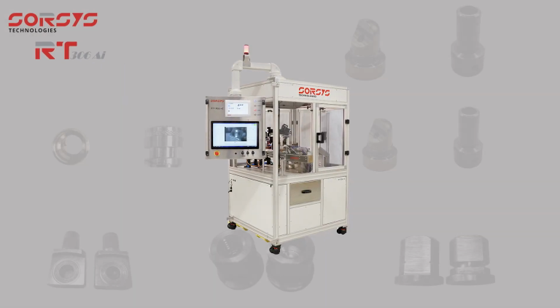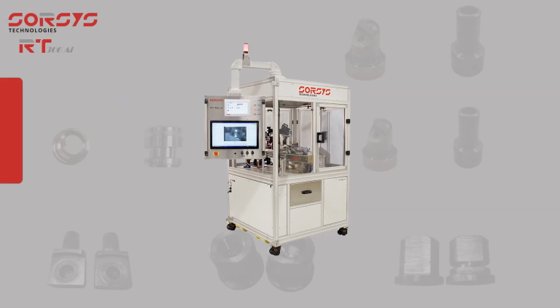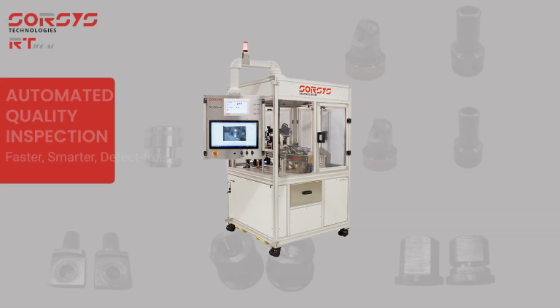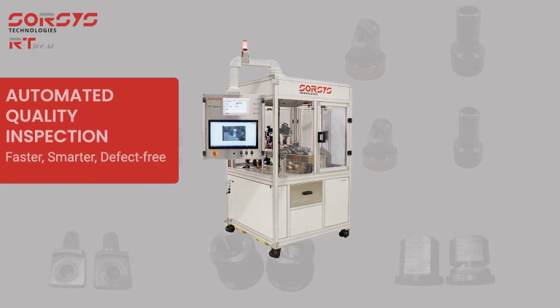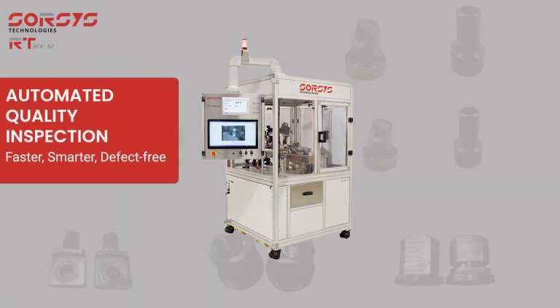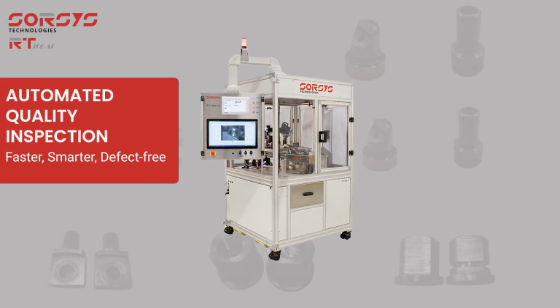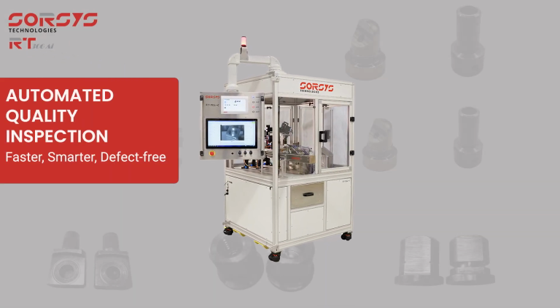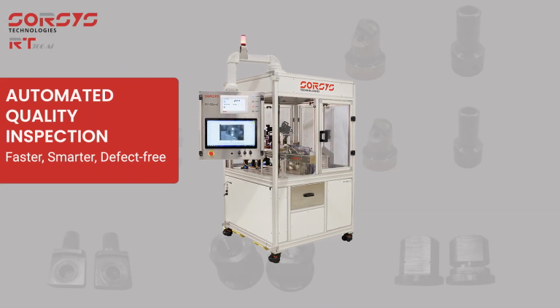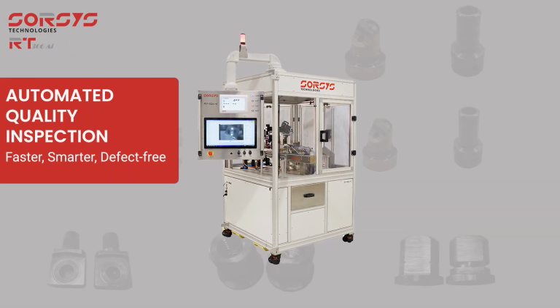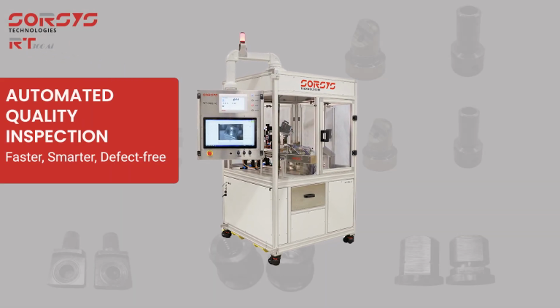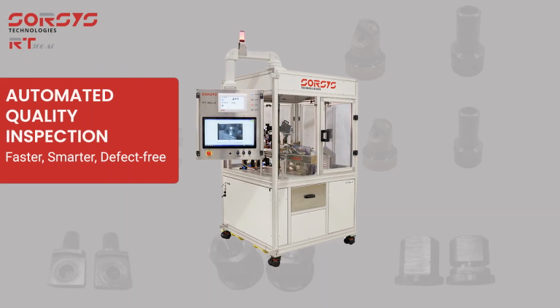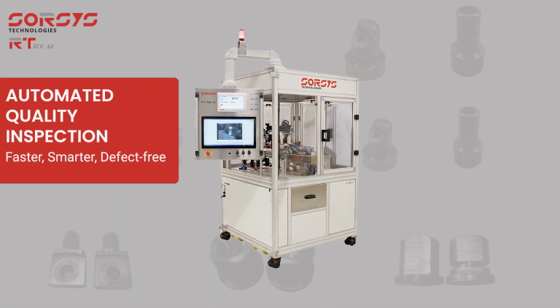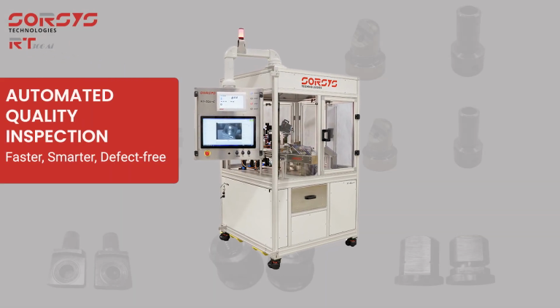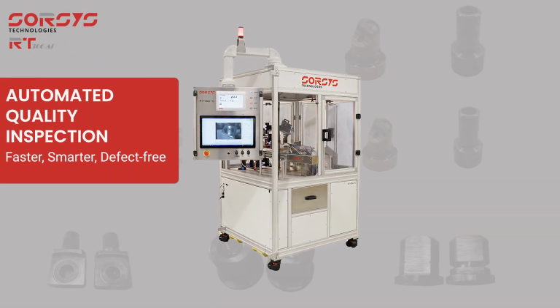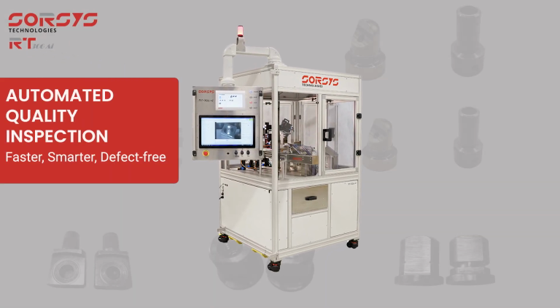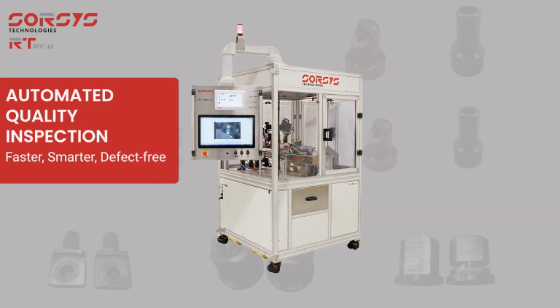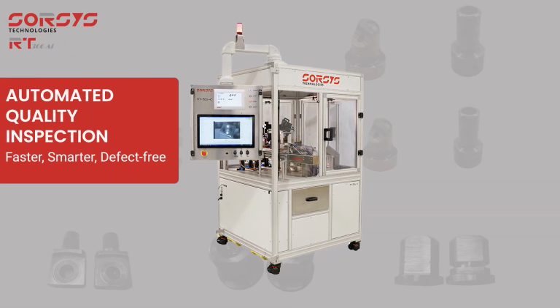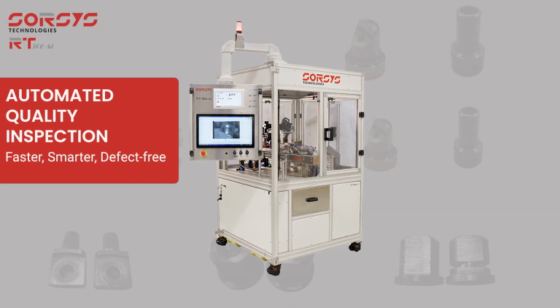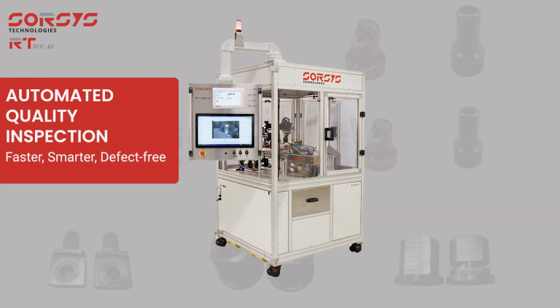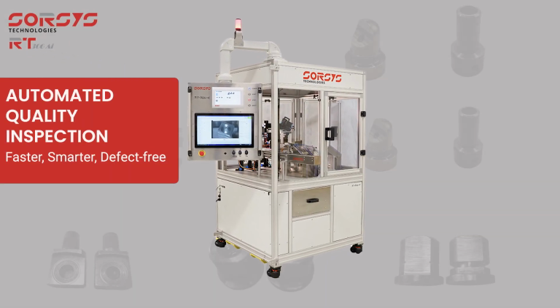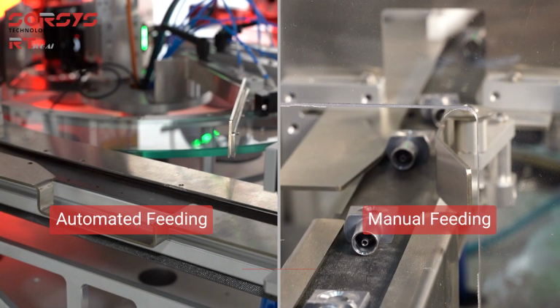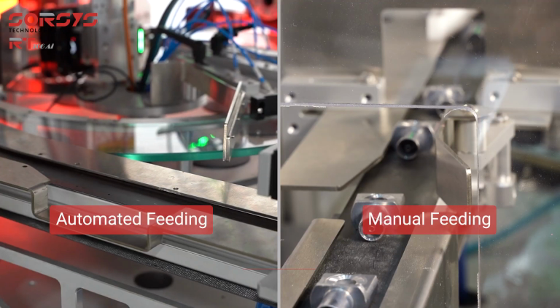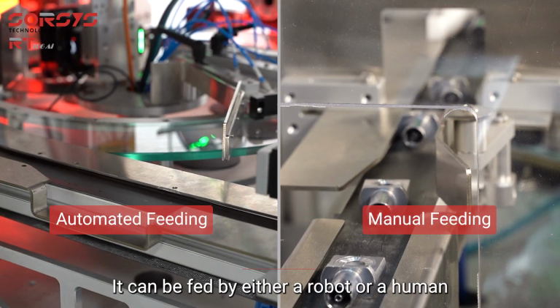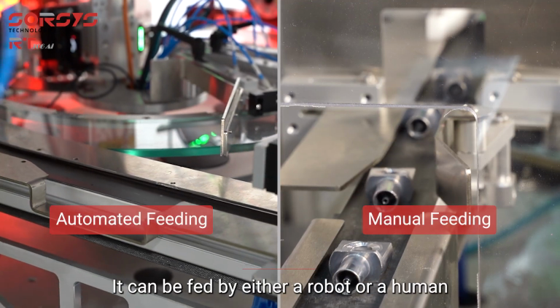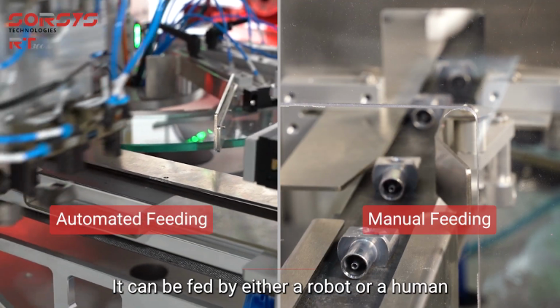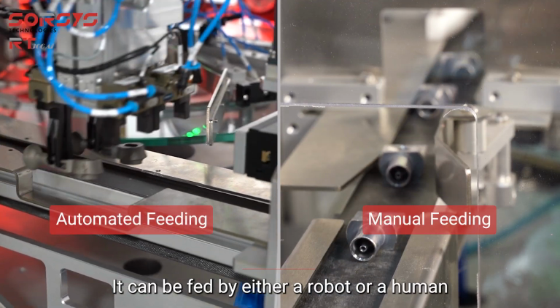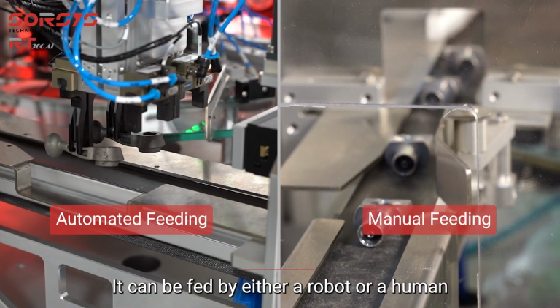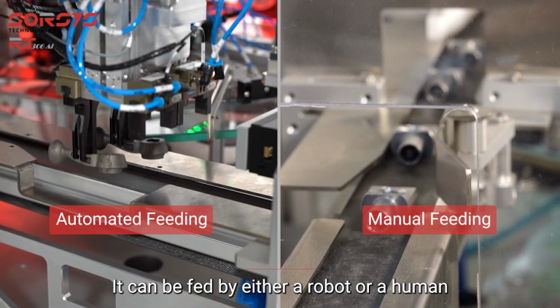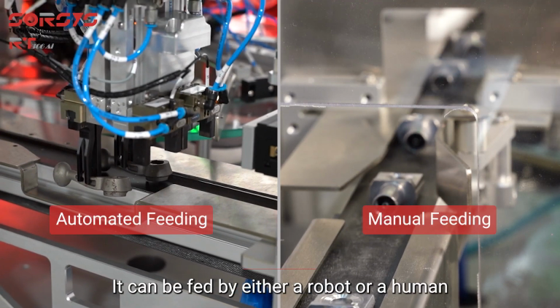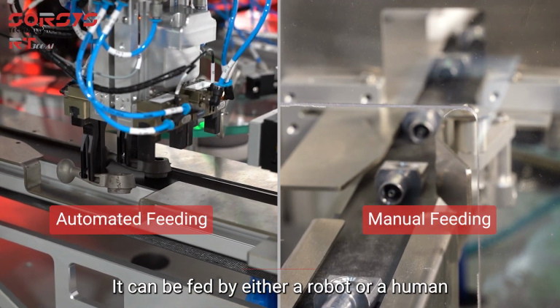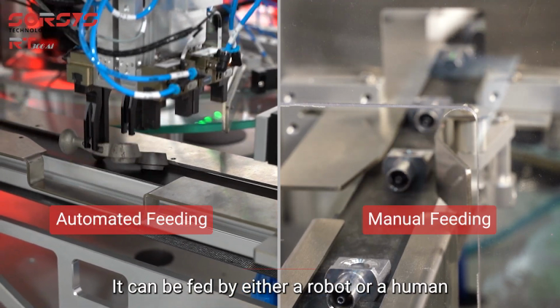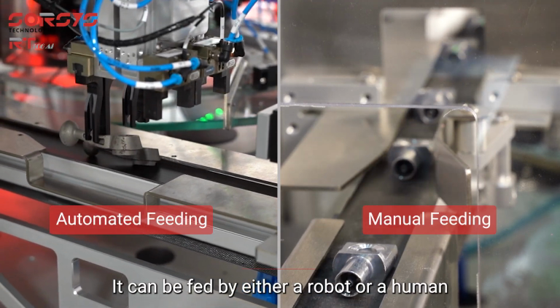RT306. Automated quality inspection. Faster, smarter, defect-free. It can be fed by either a robot or a human.